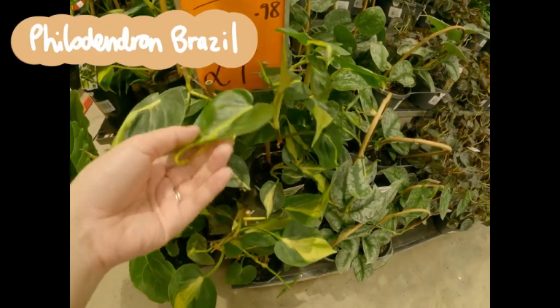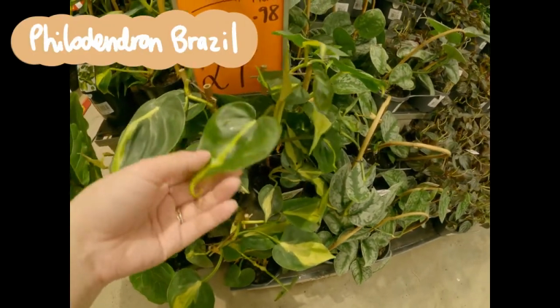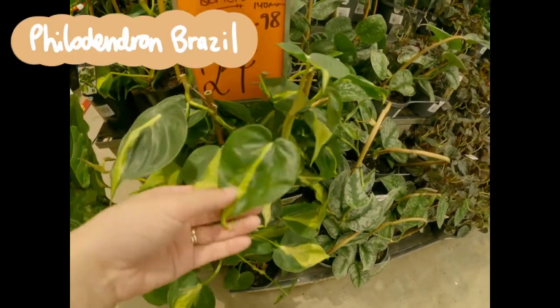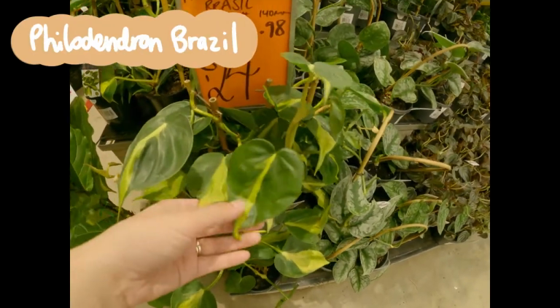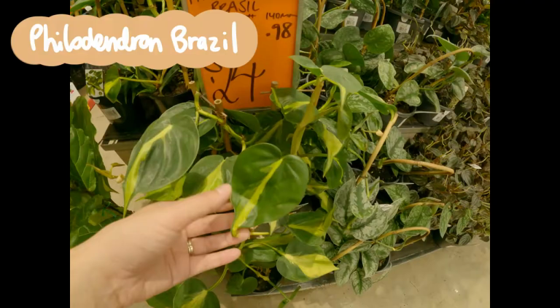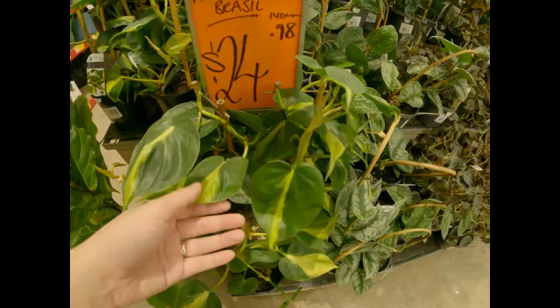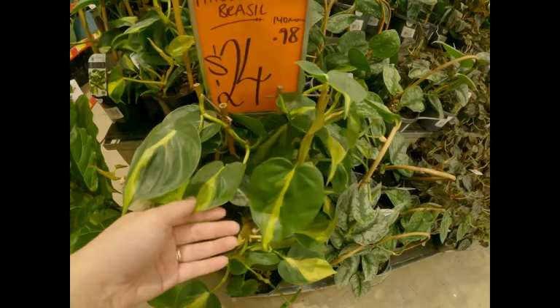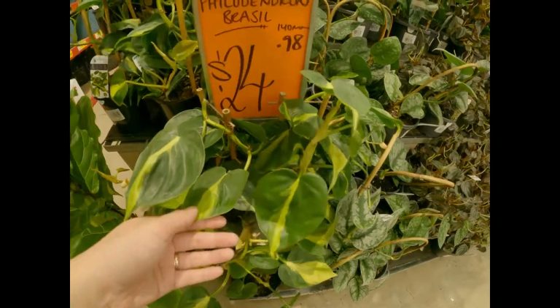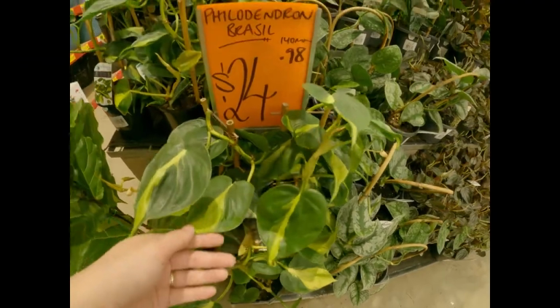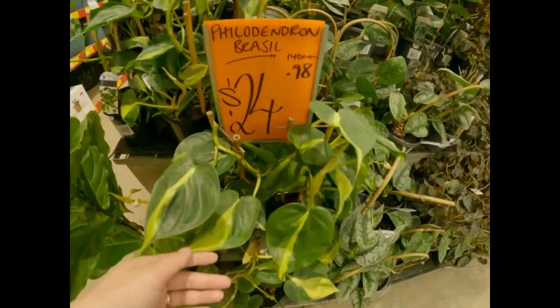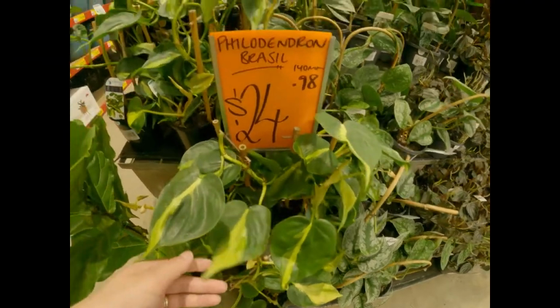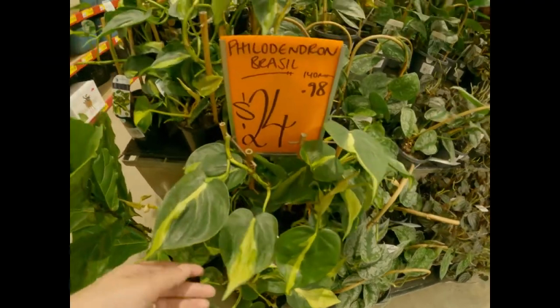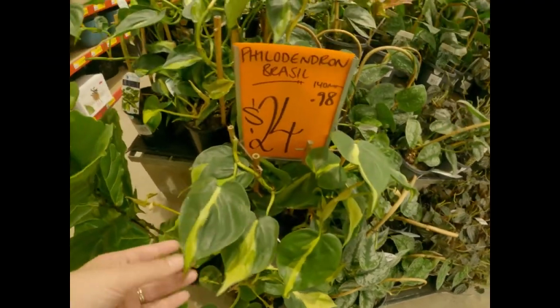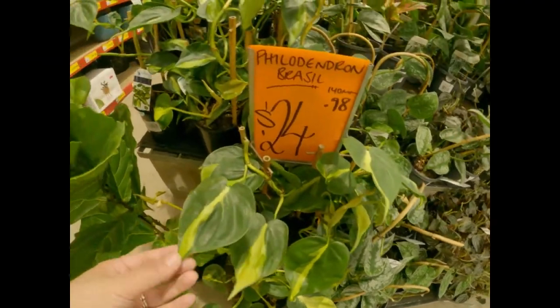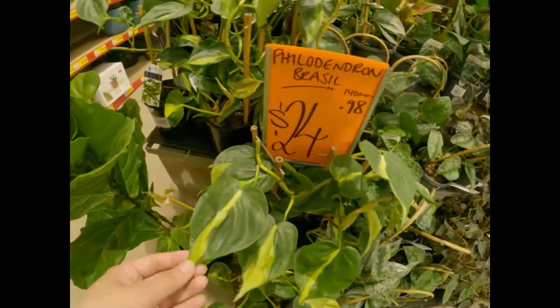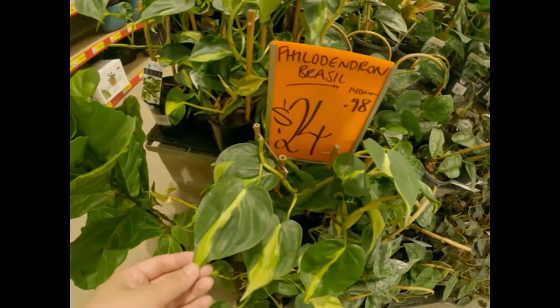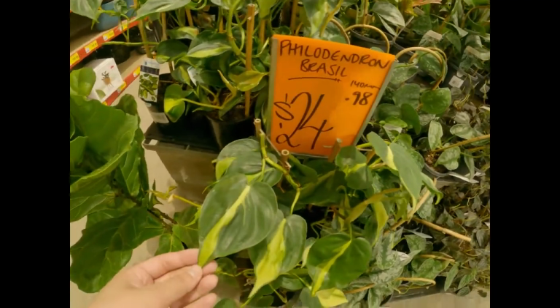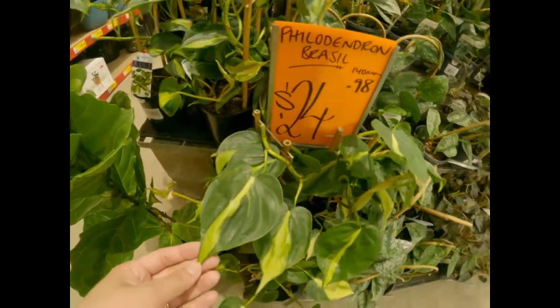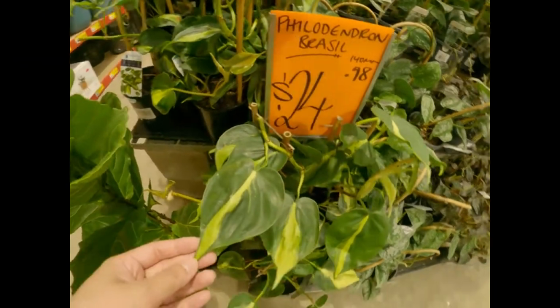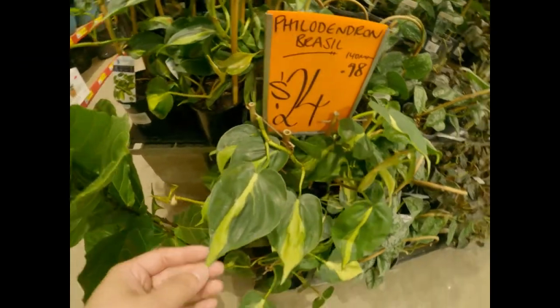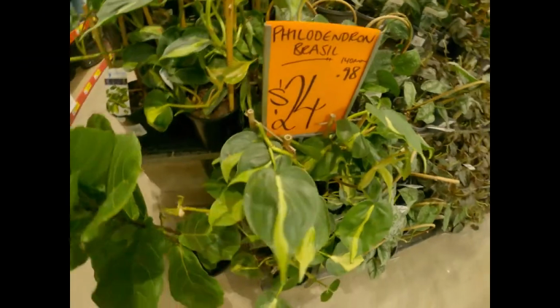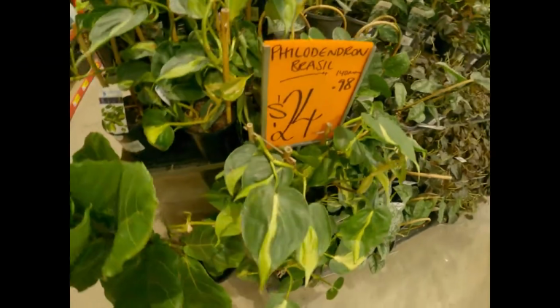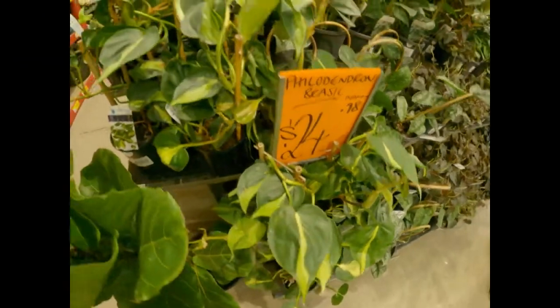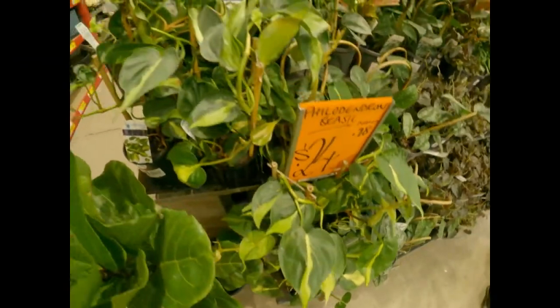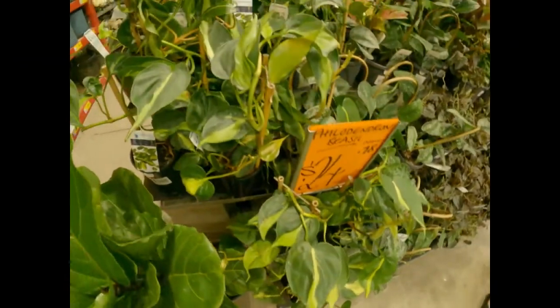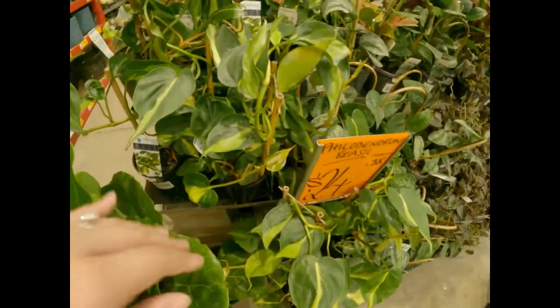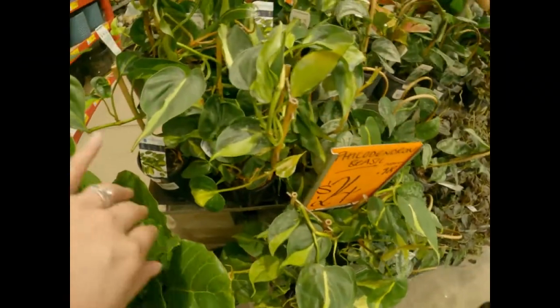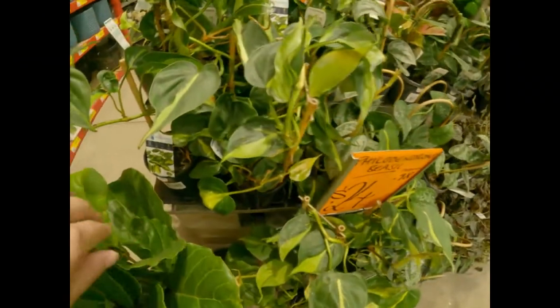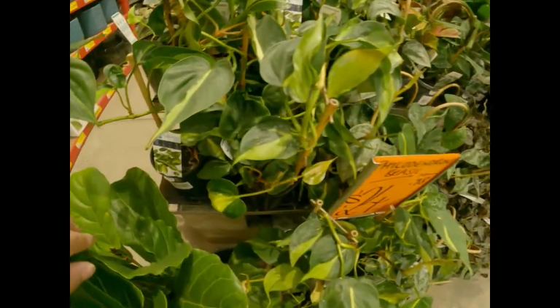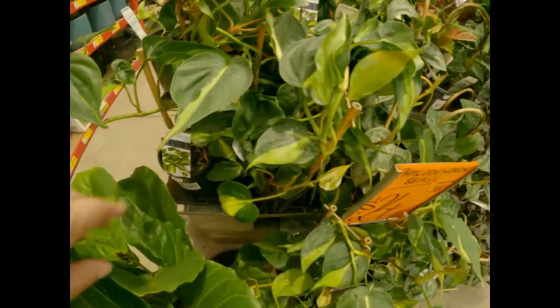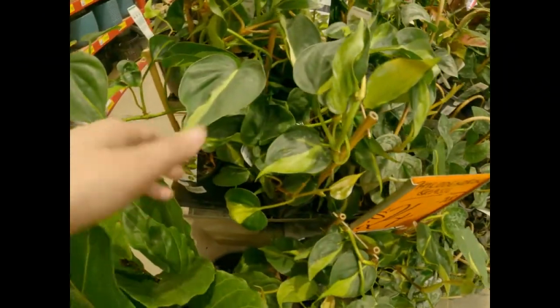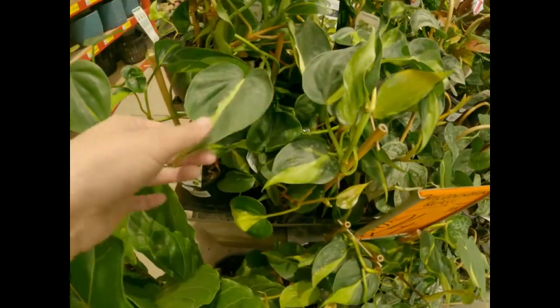The Philodendron brazil's leaves have a striking lime green variegation.